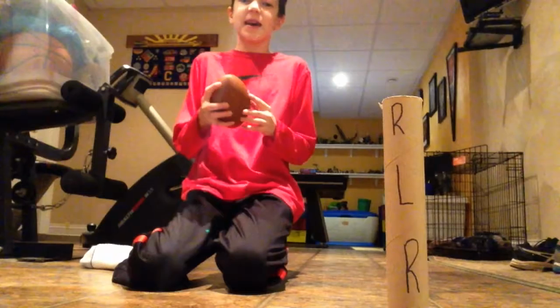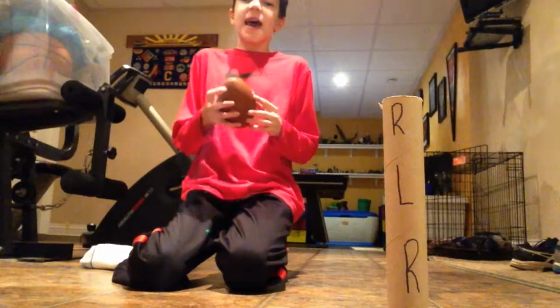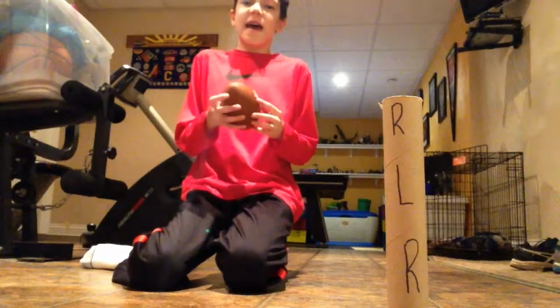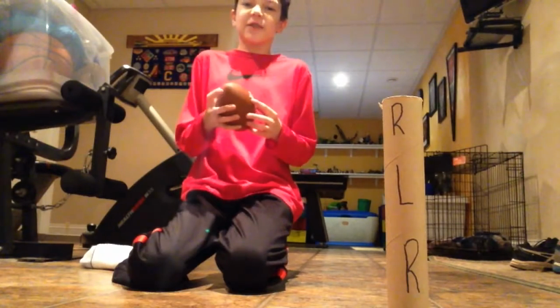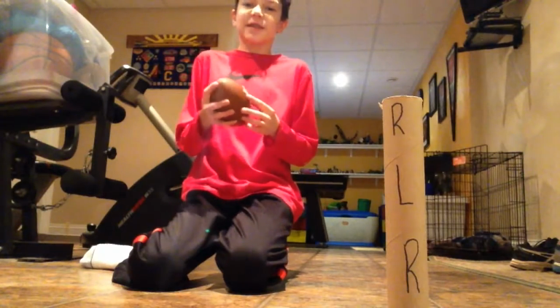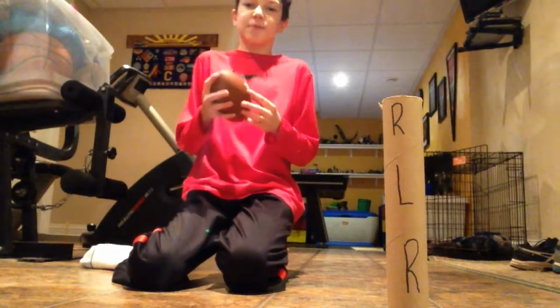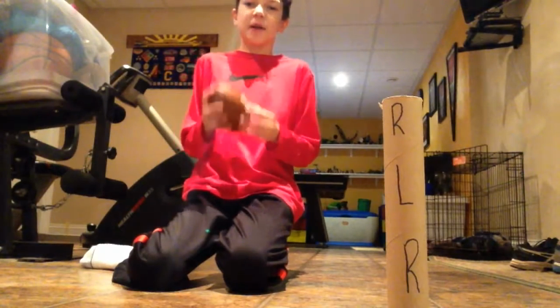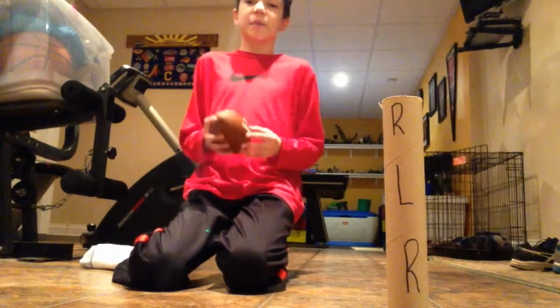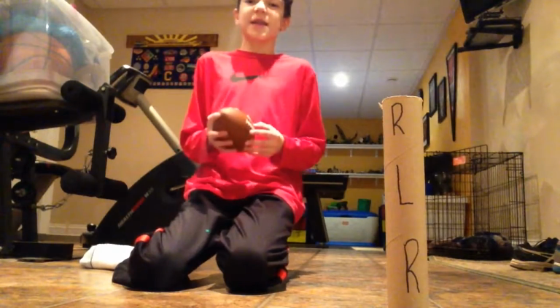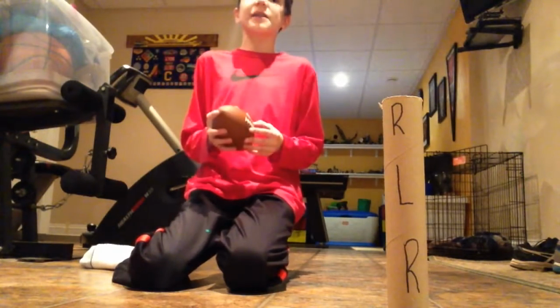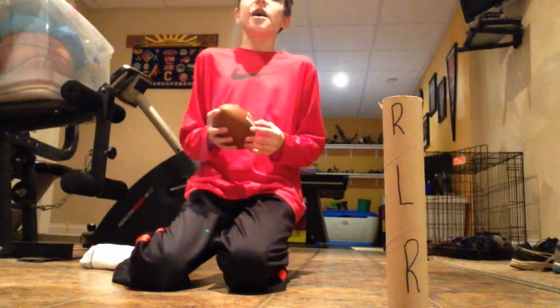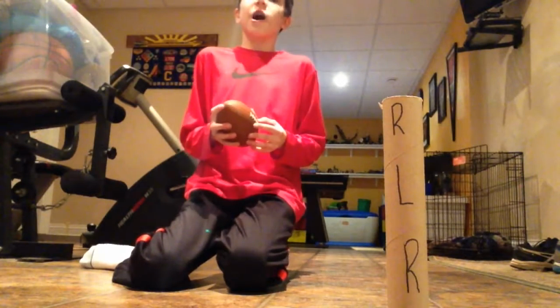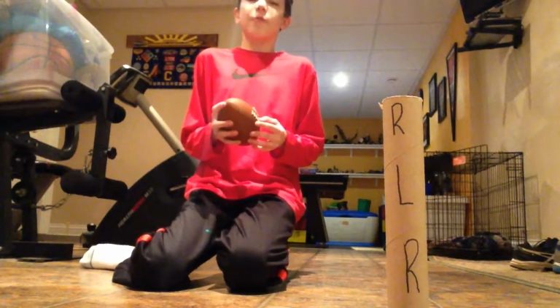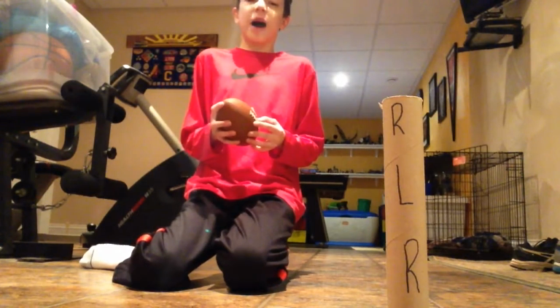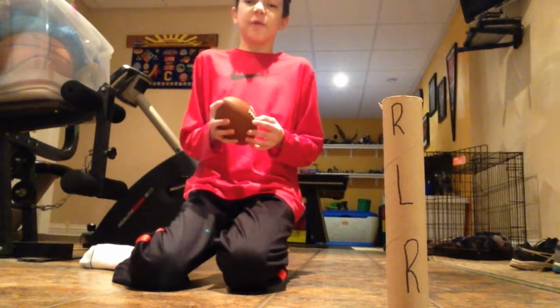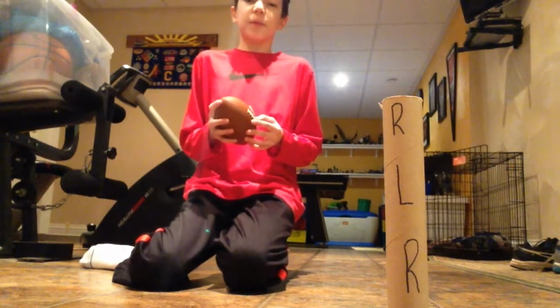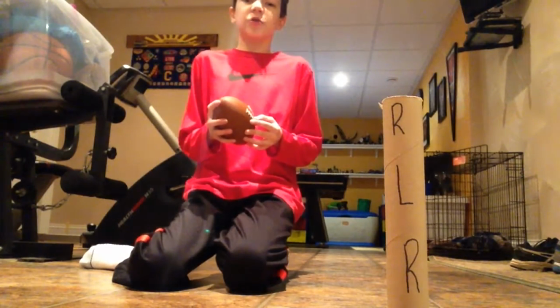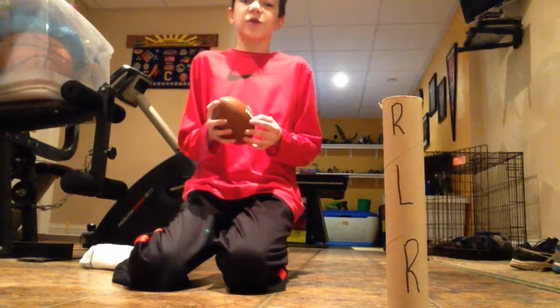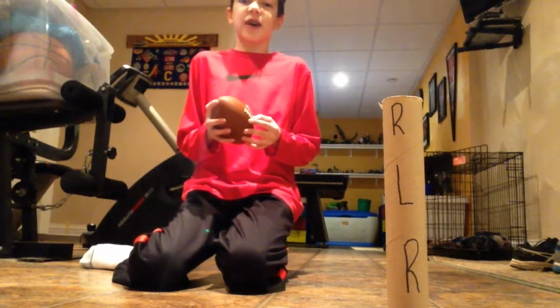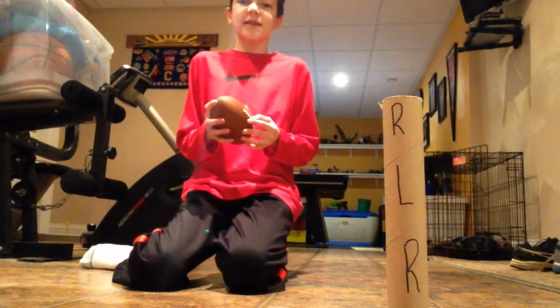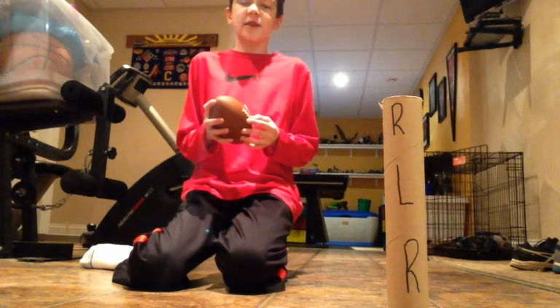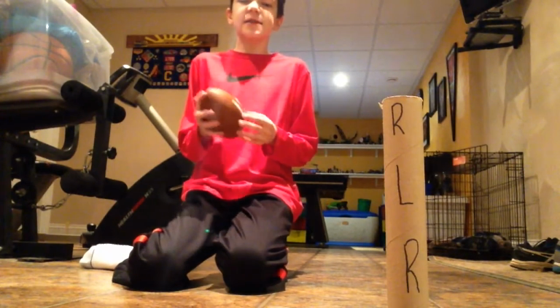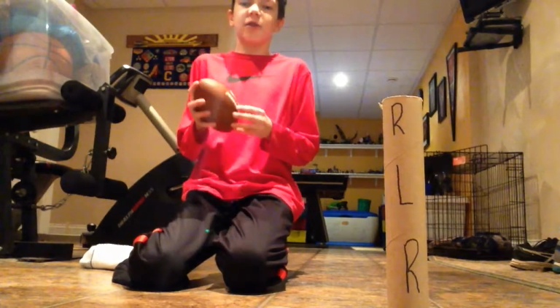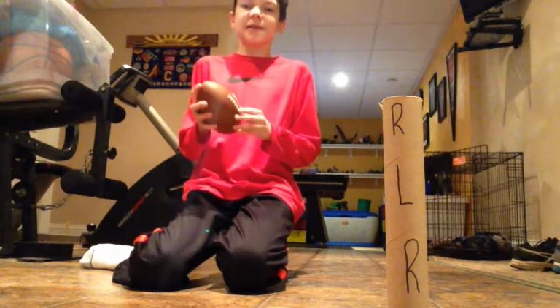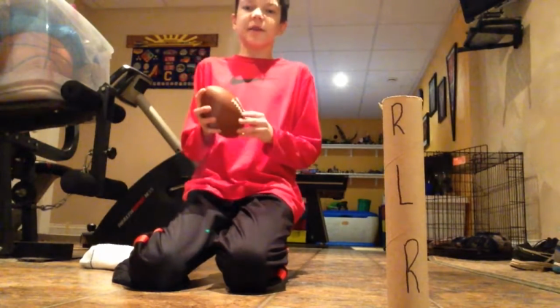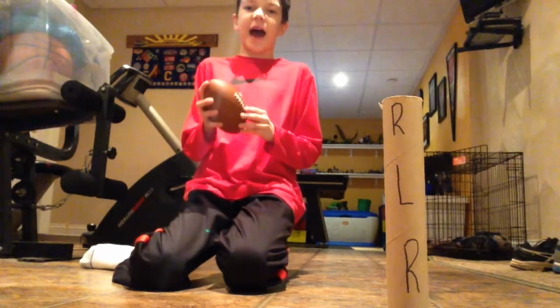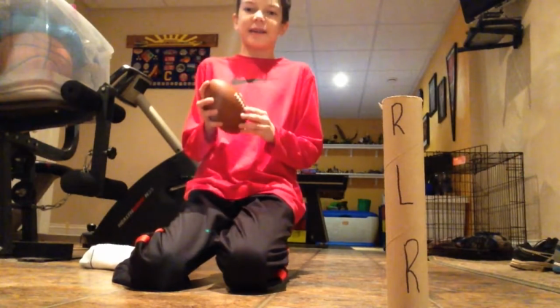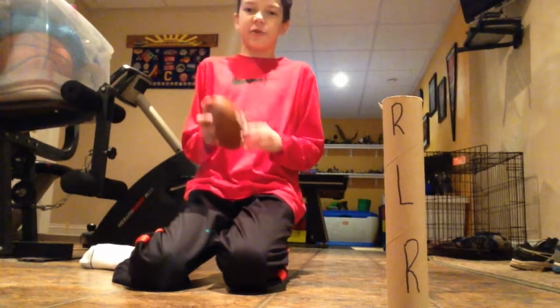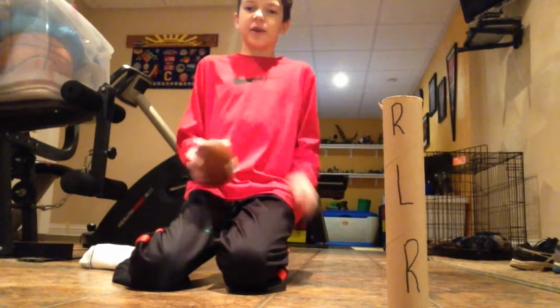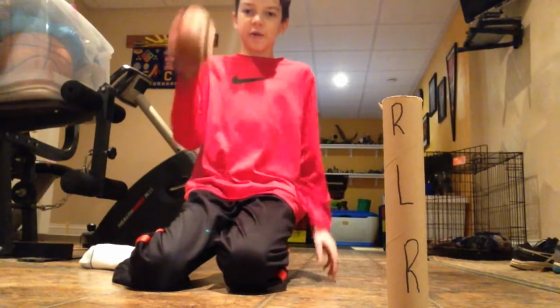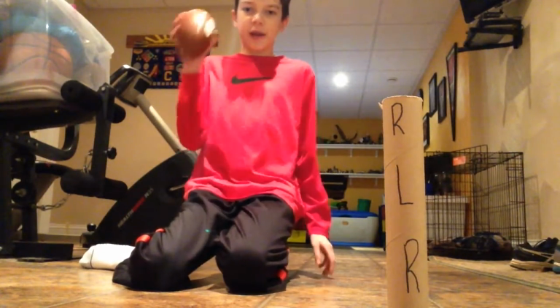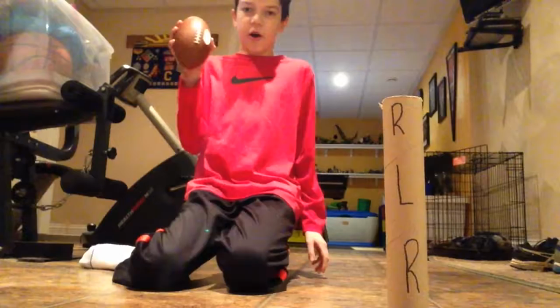This is part number 10 of my football trick shot series, so let's see if I can do it. Here we go.